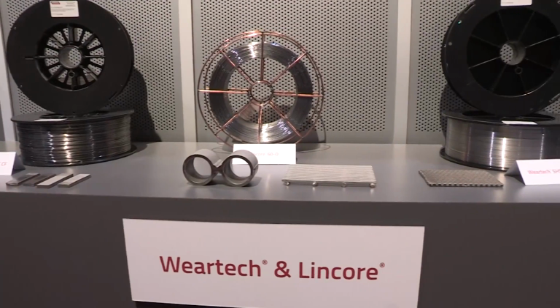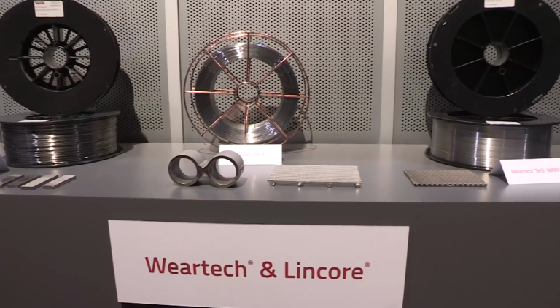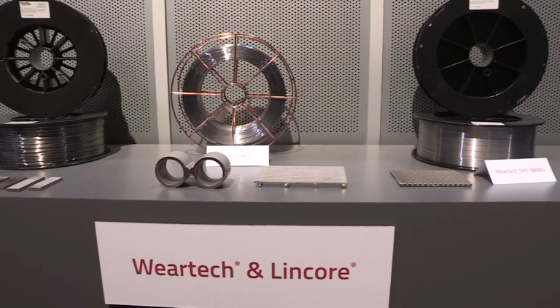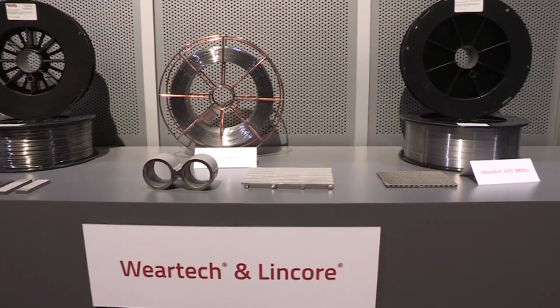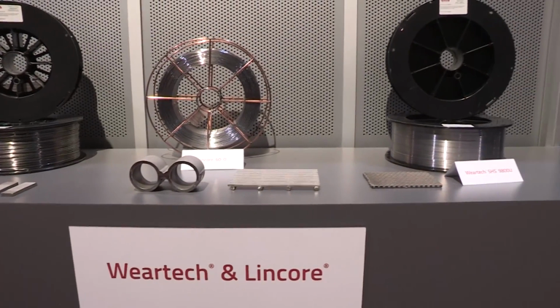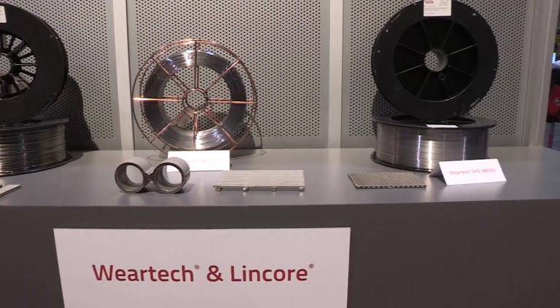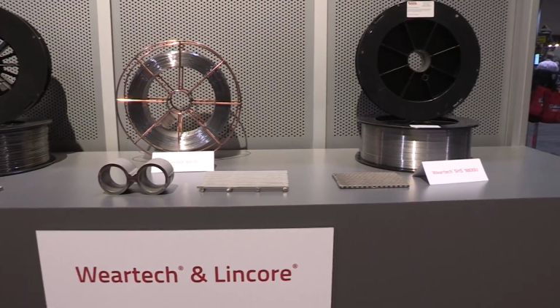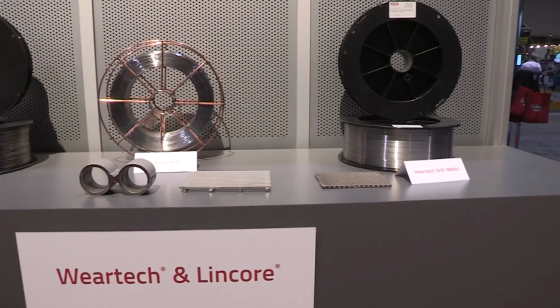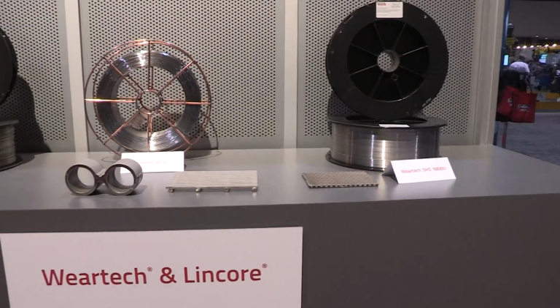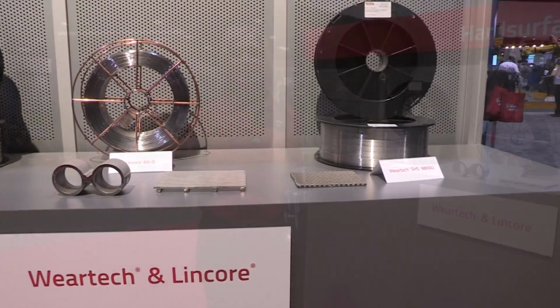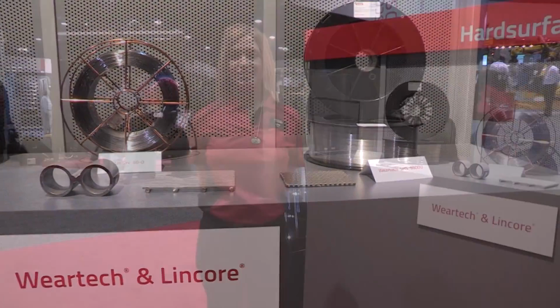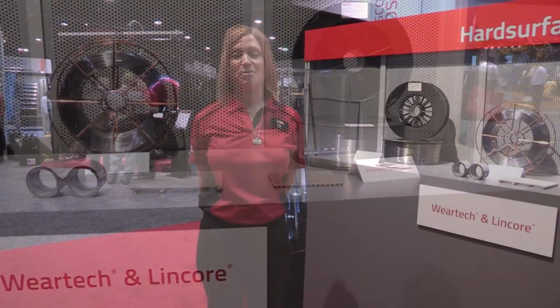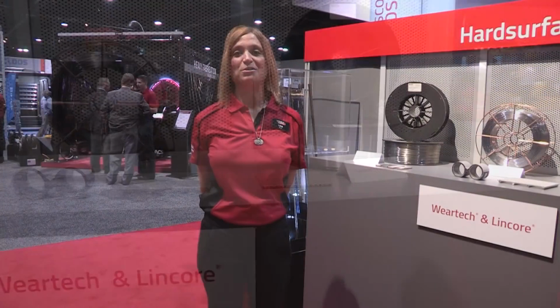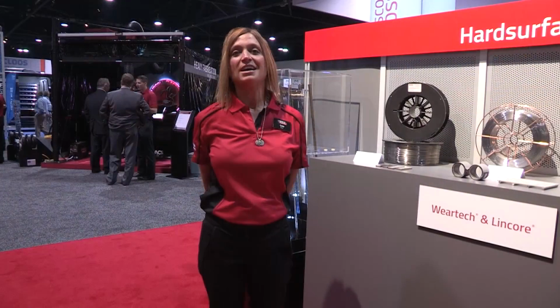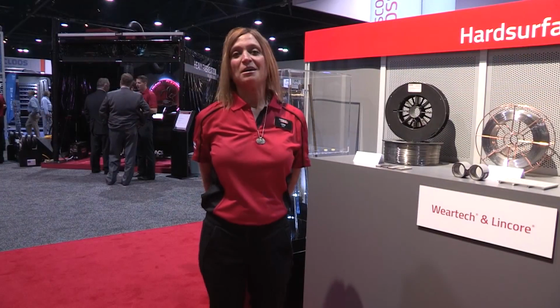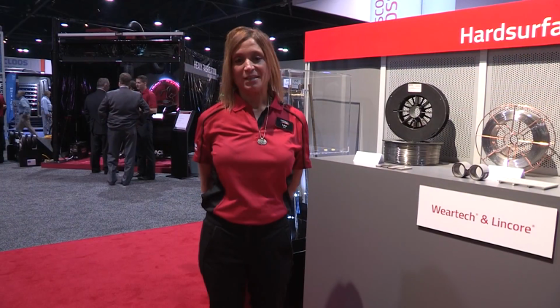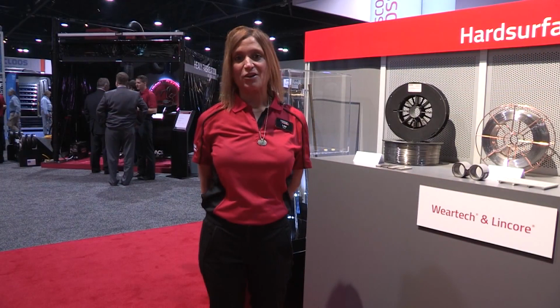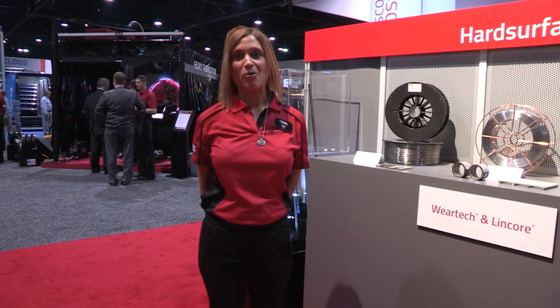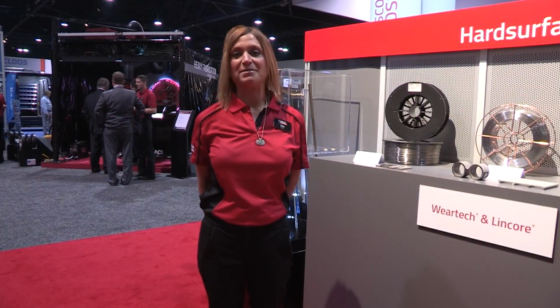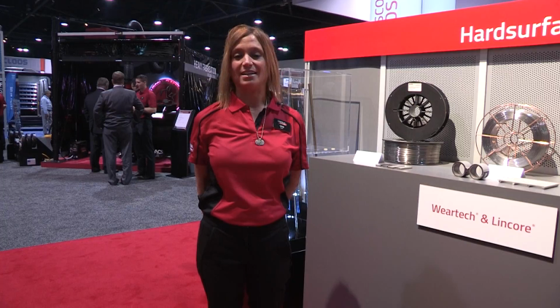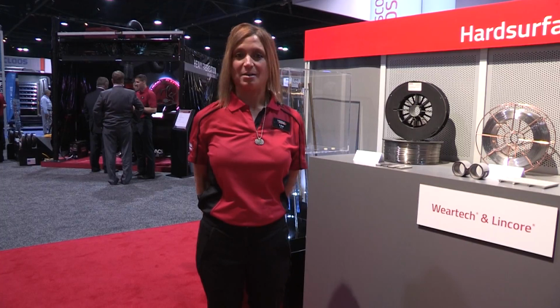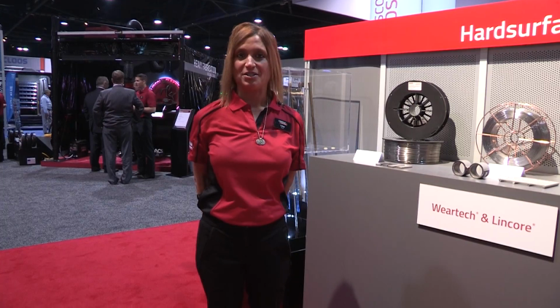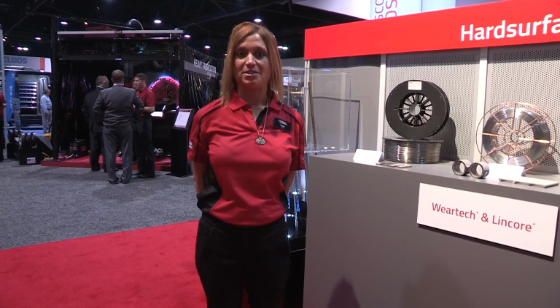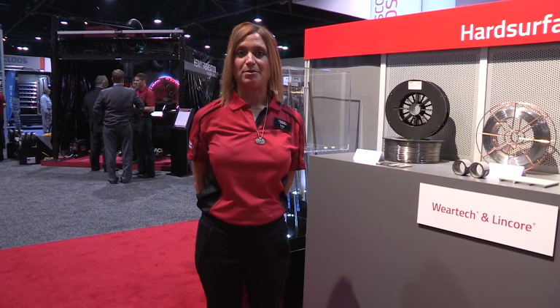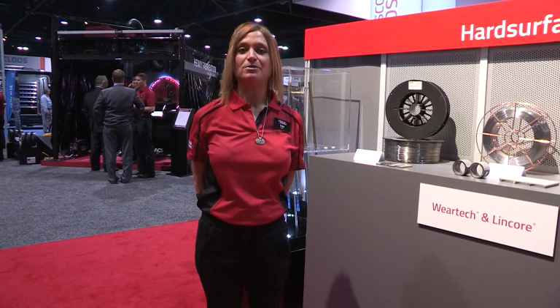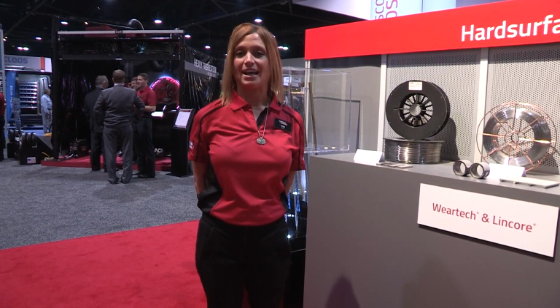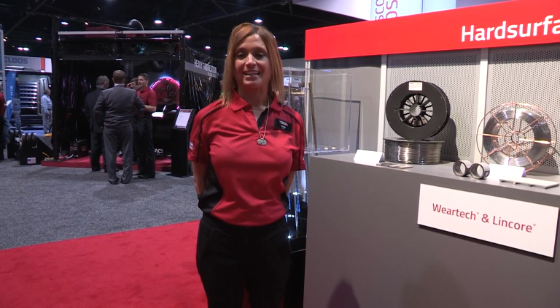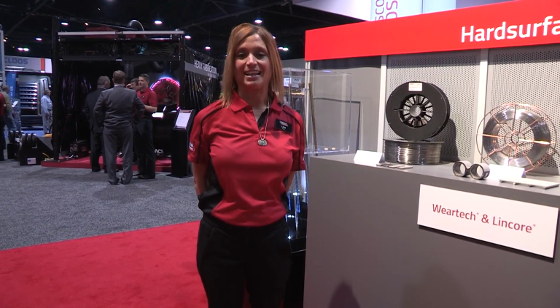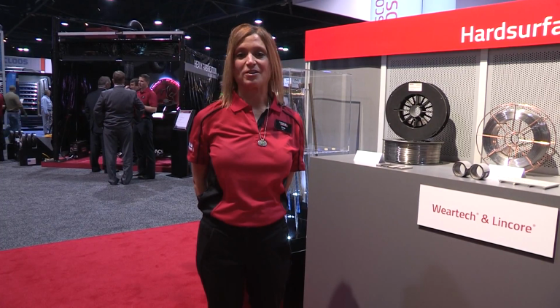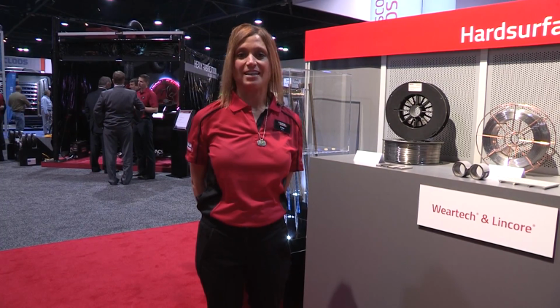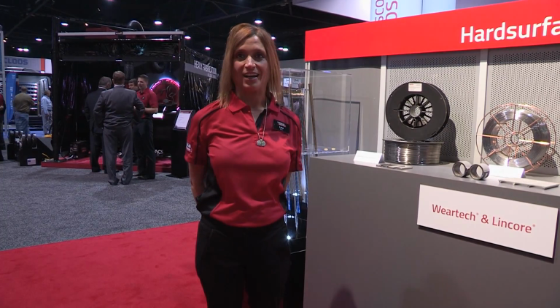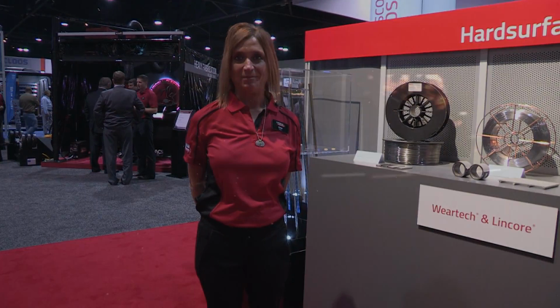For more information about our hard-facing consumables, please go to our website at www.LincolnElectric.com.